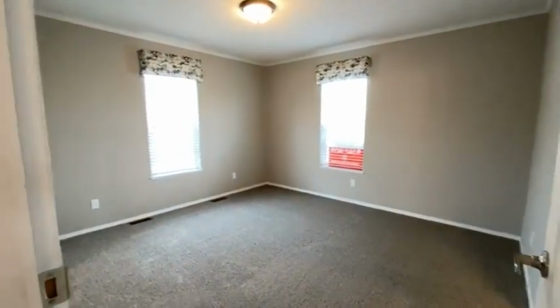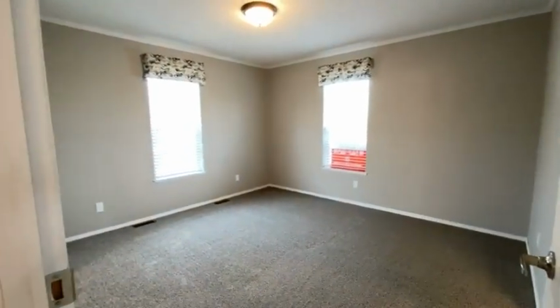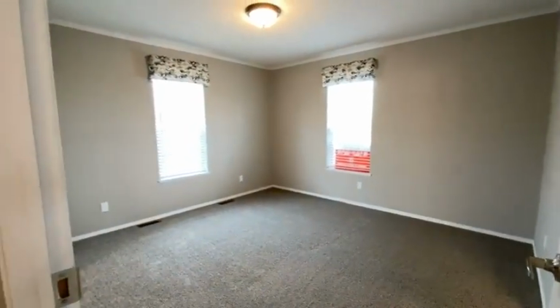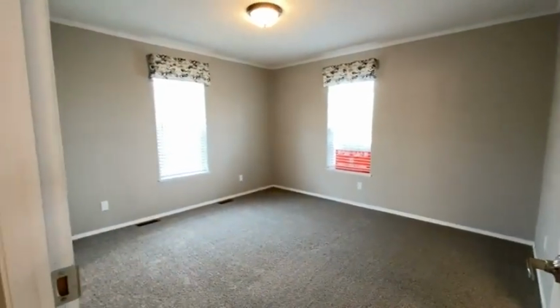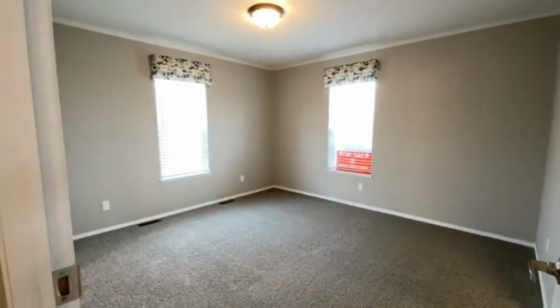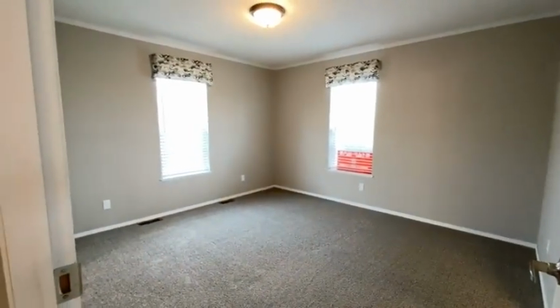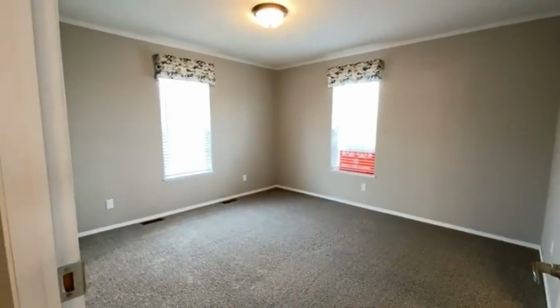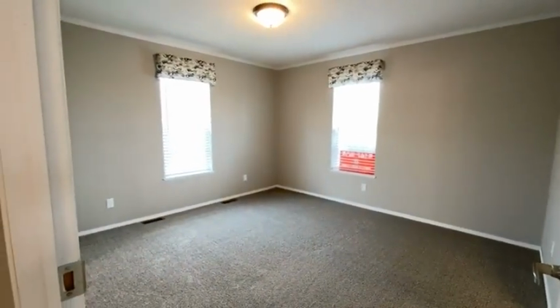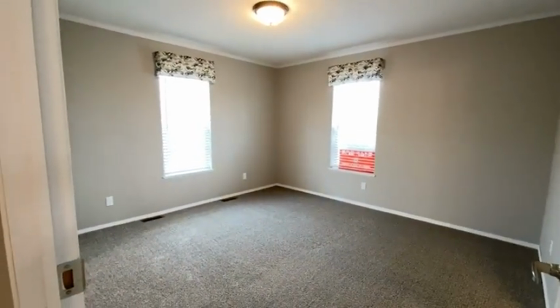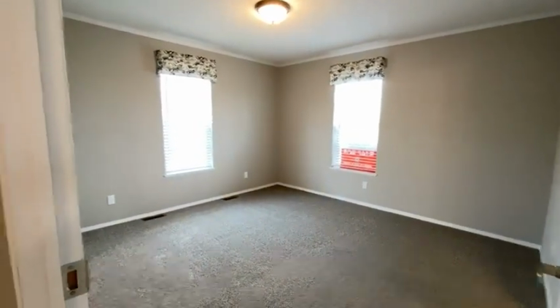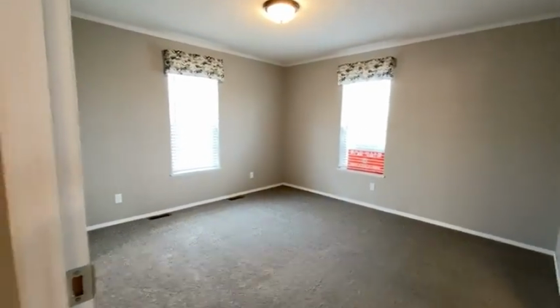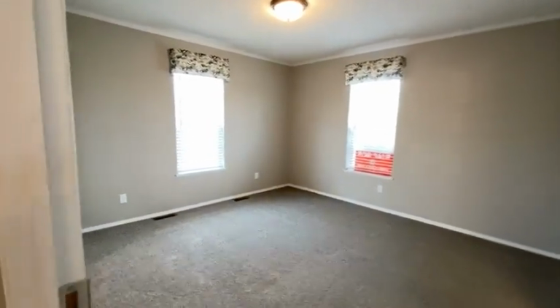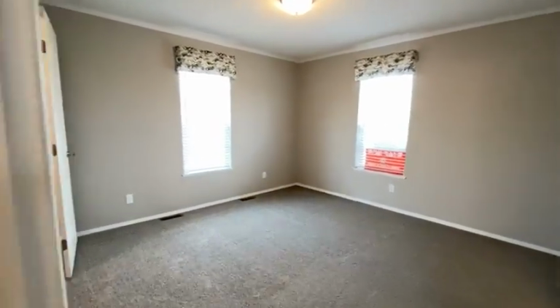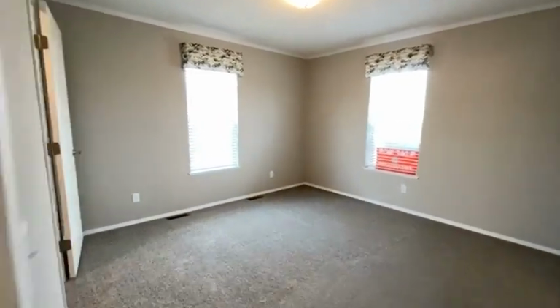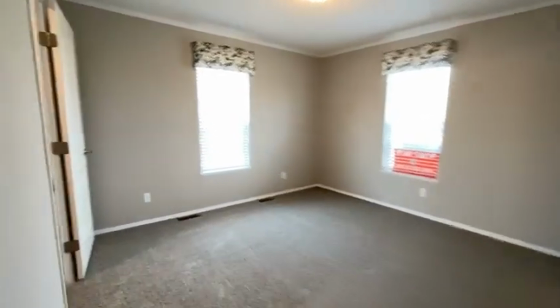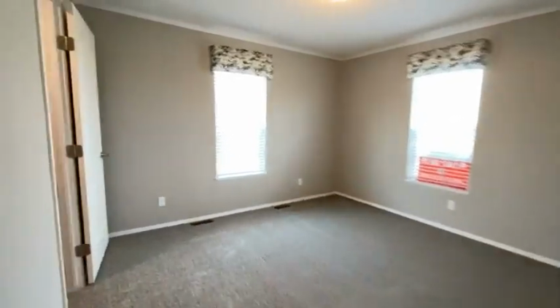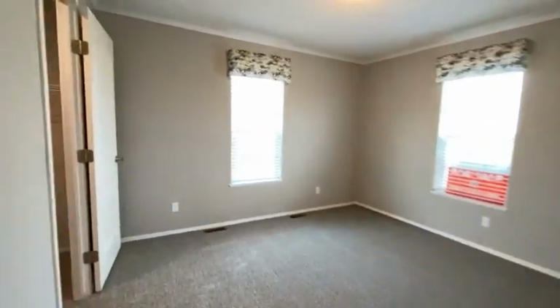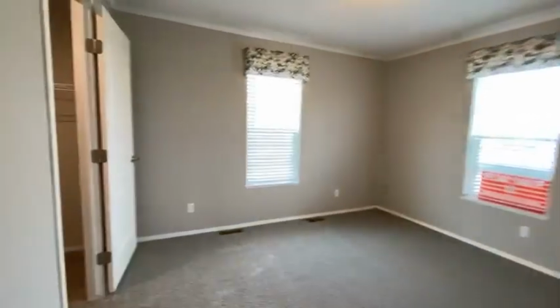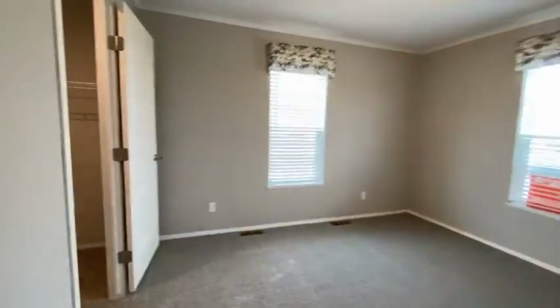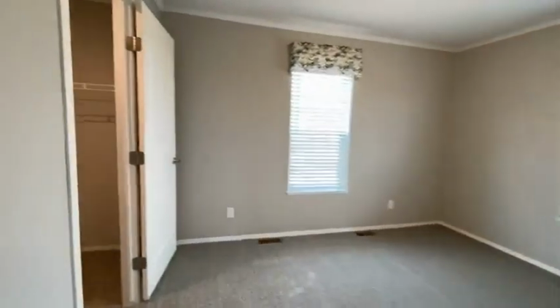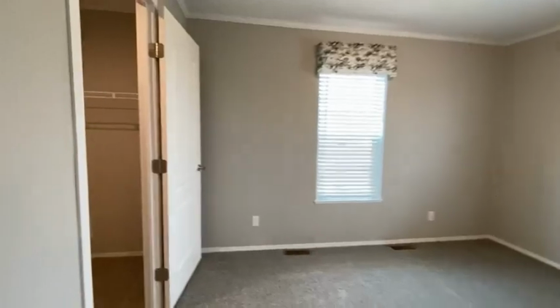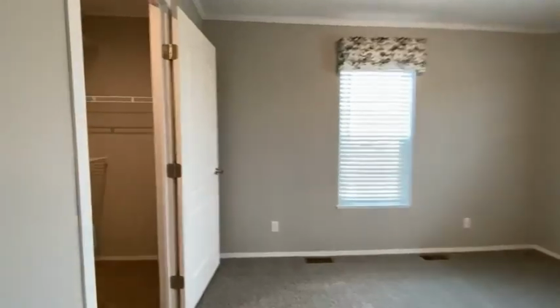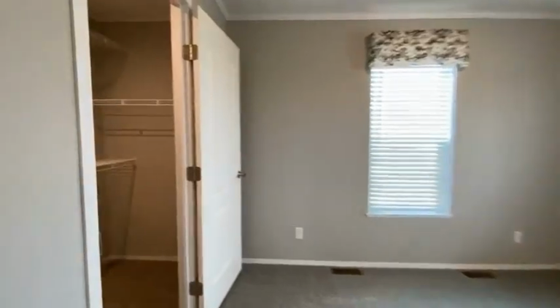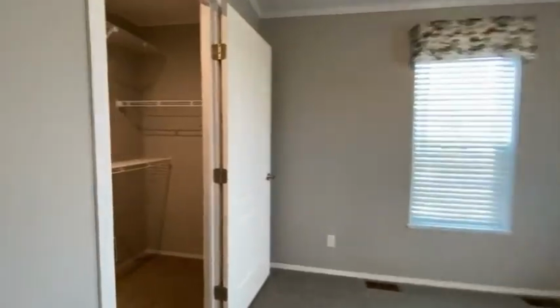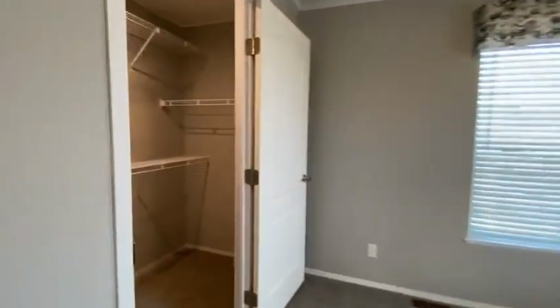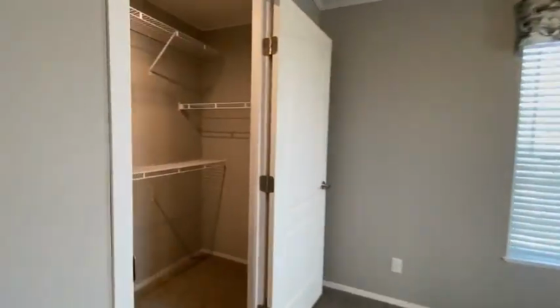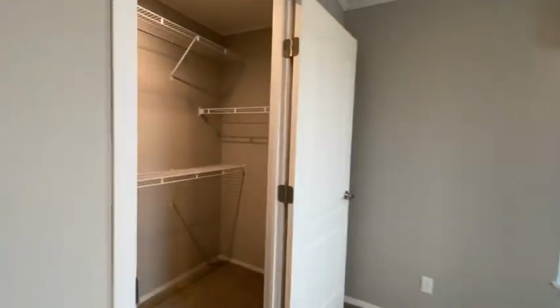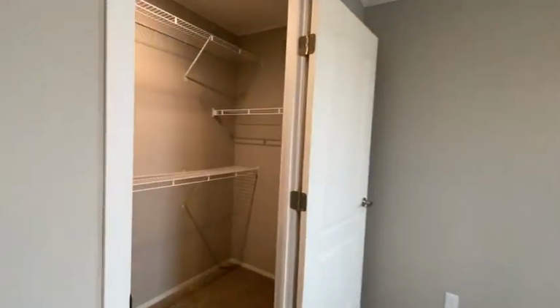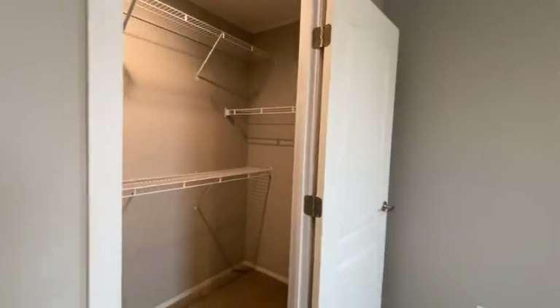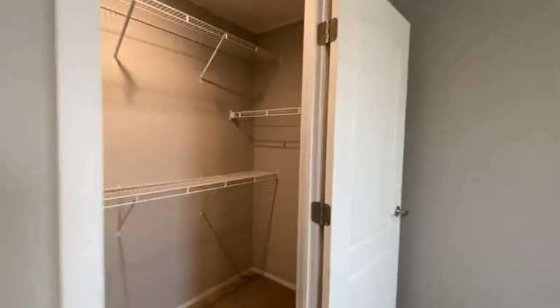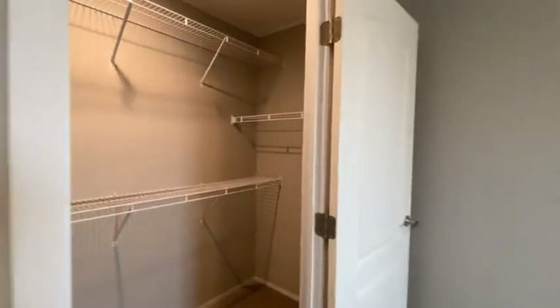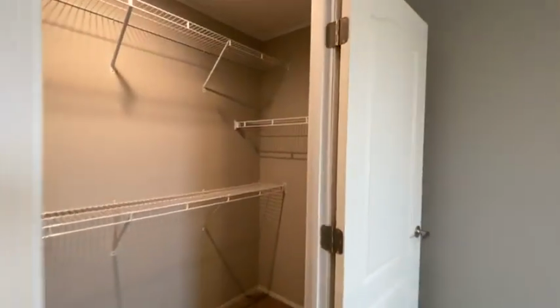Huge primary bedroom. And the closet is just as nice.